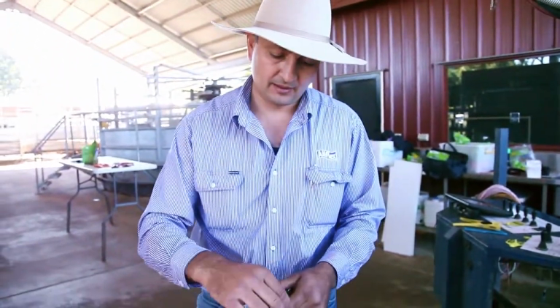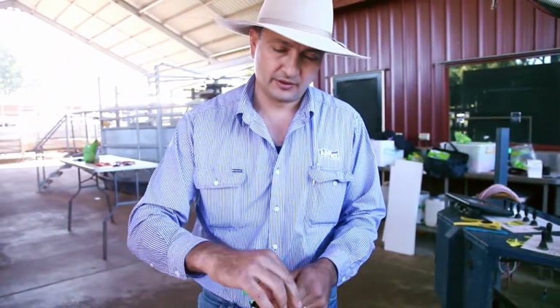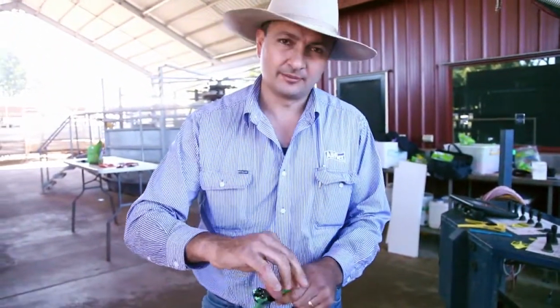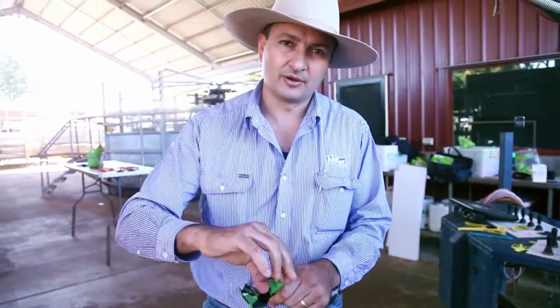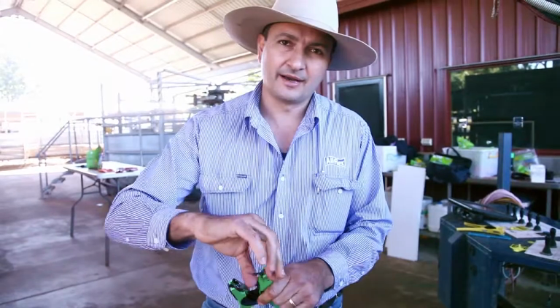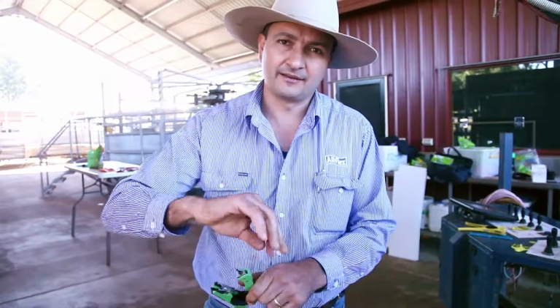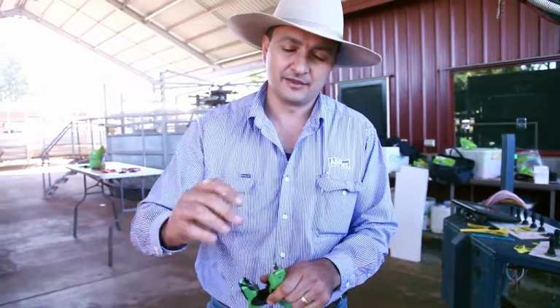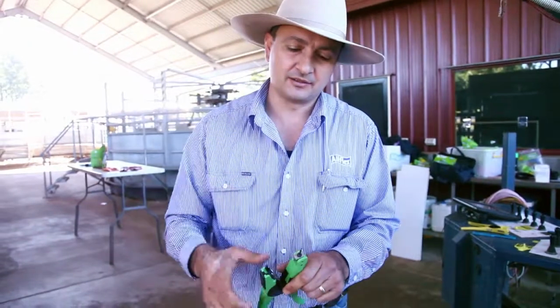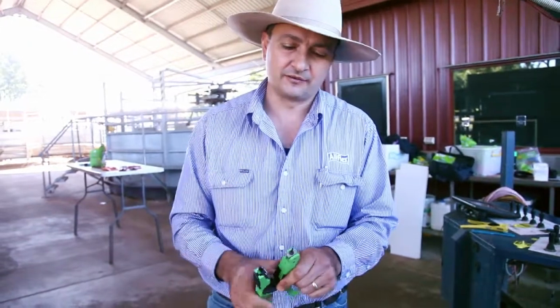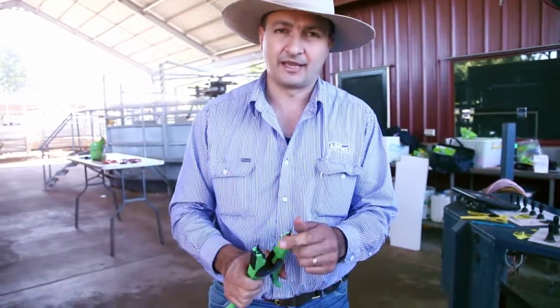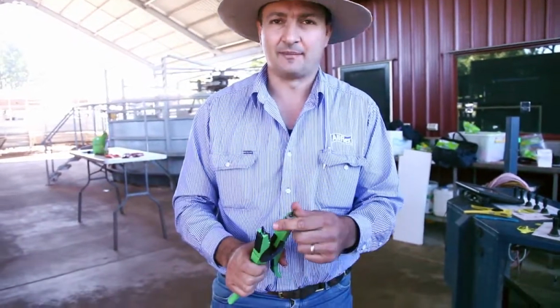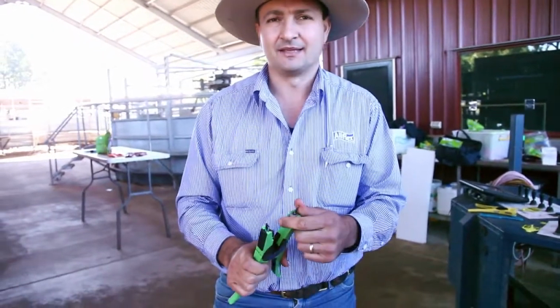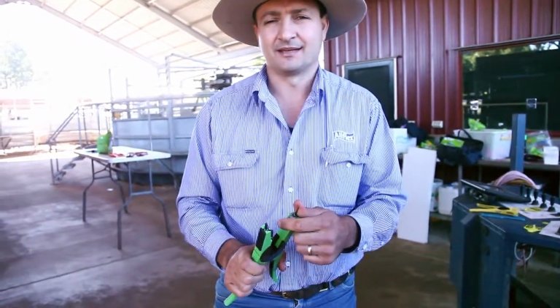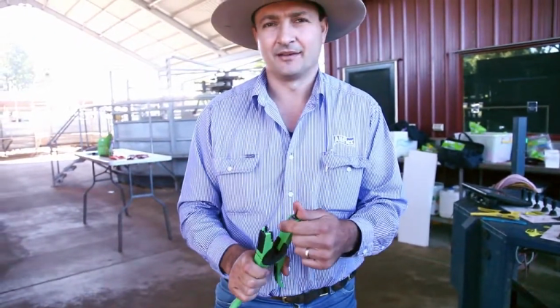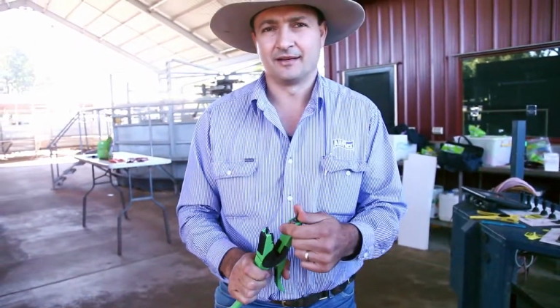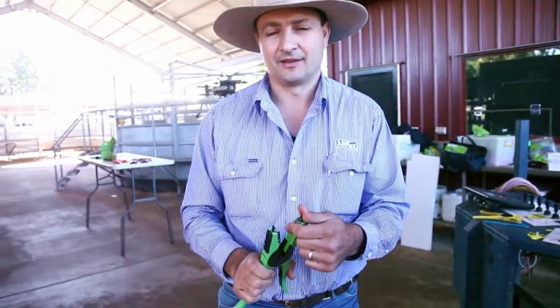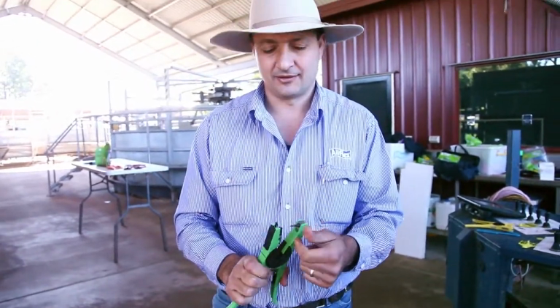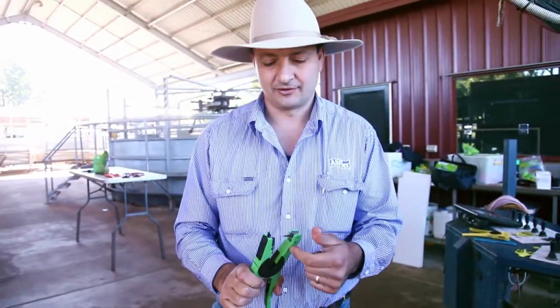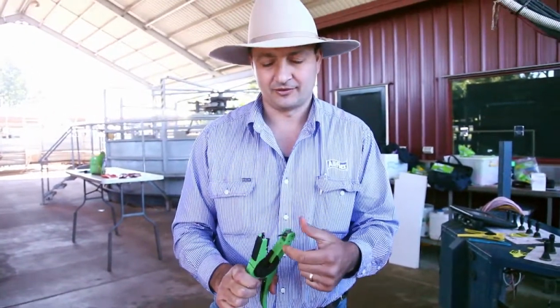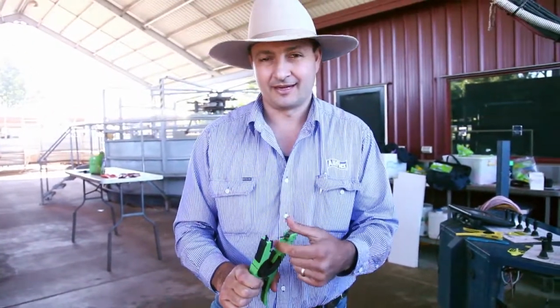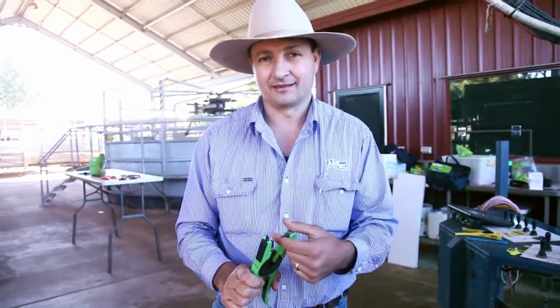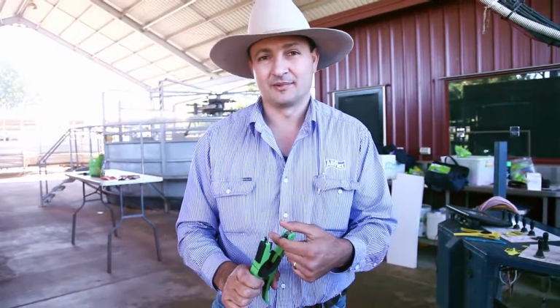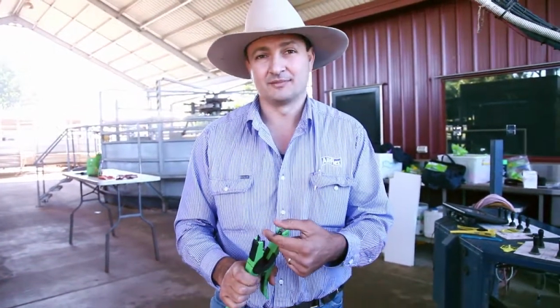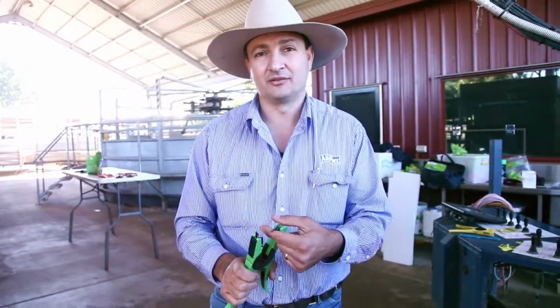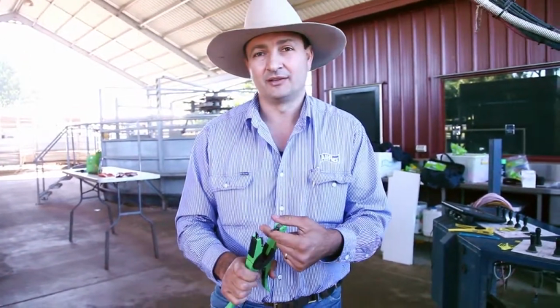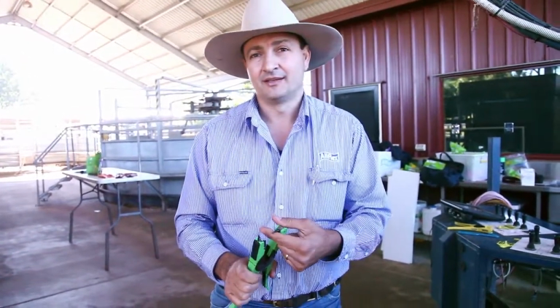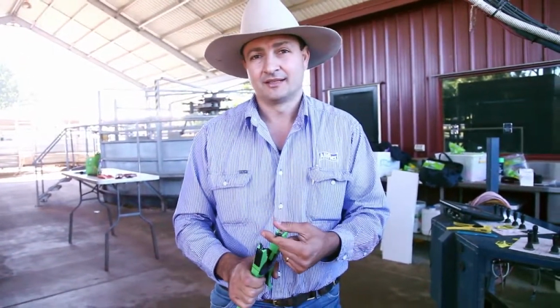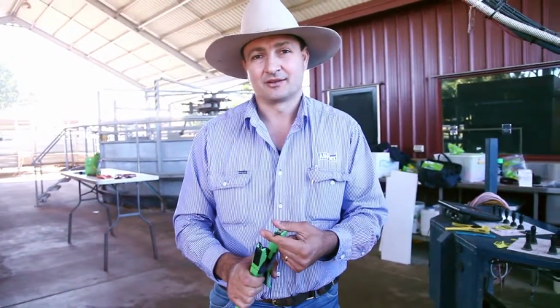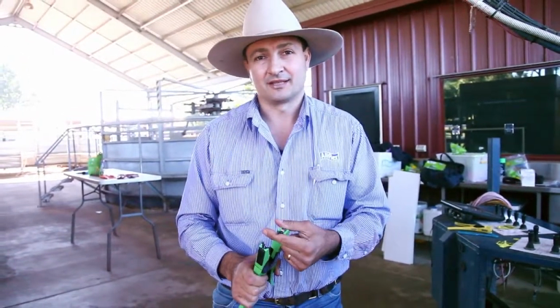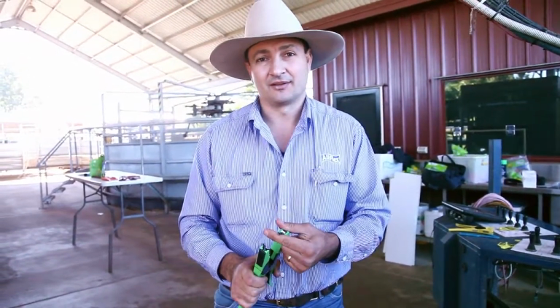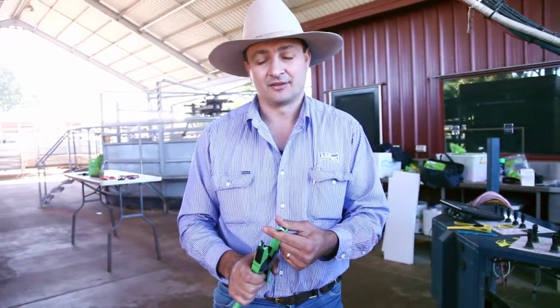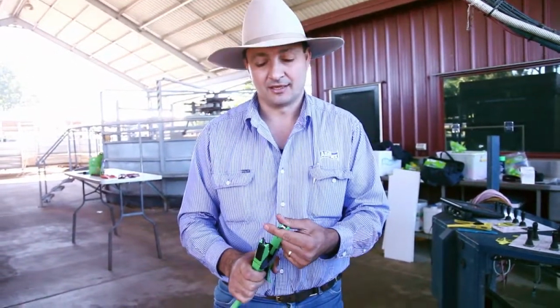The Identiplier has the feature of a flick-out pin, so that if you're at an angle and the beast moves, it's not going to tear through the ear.